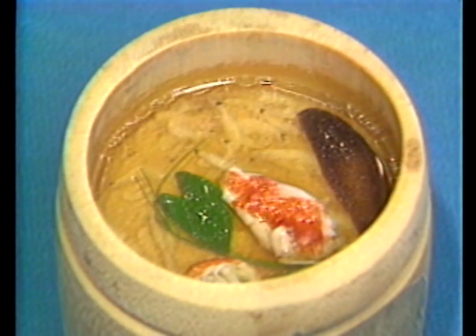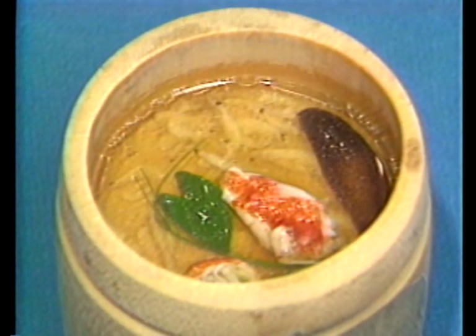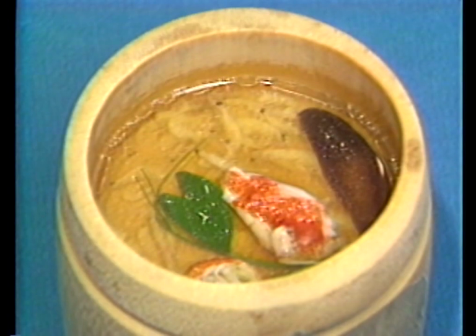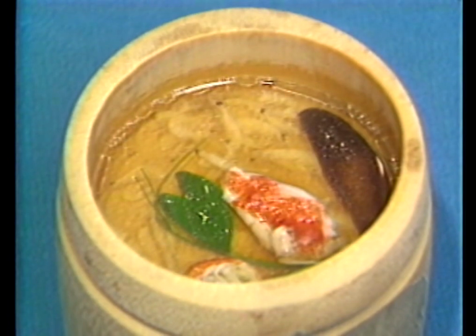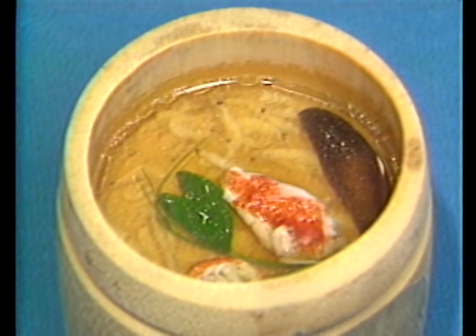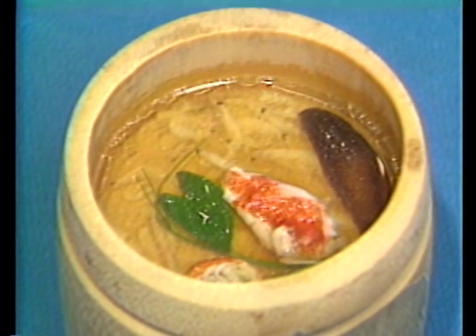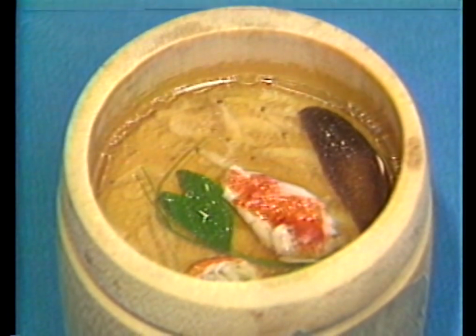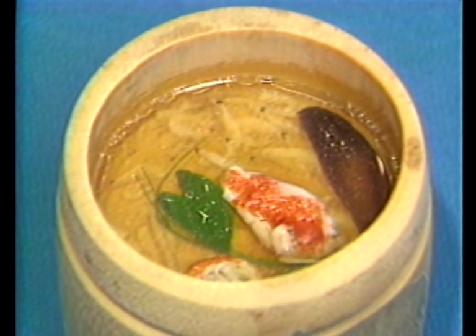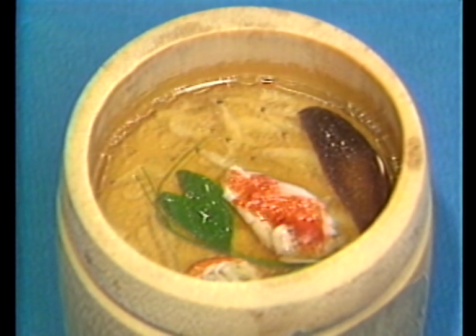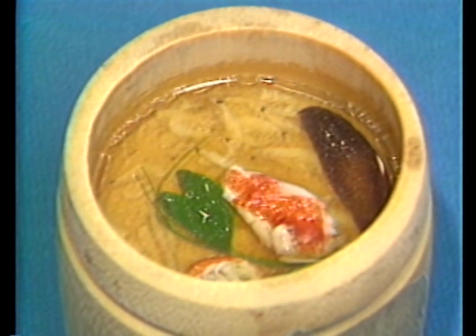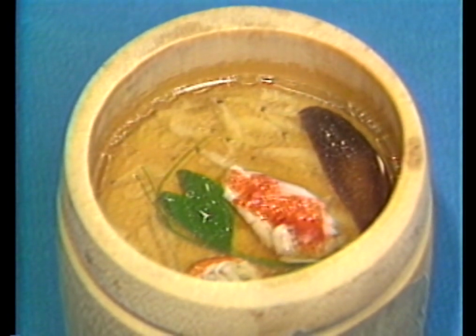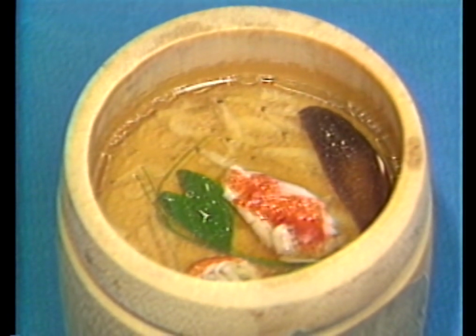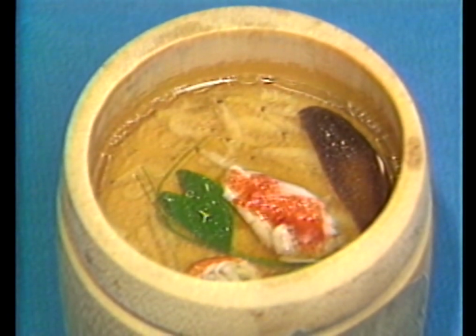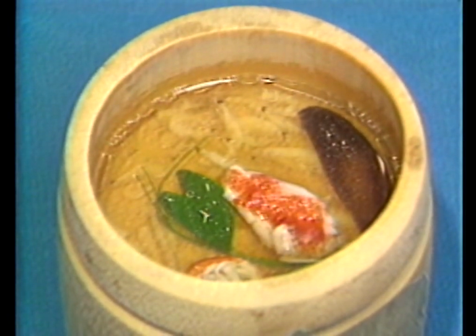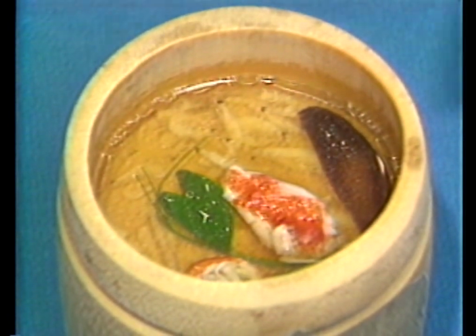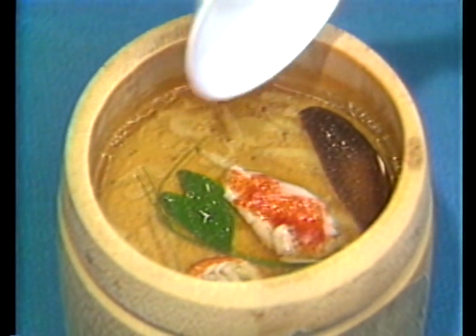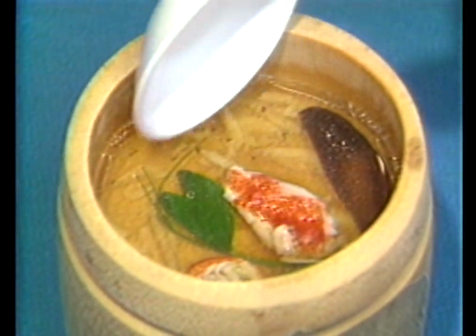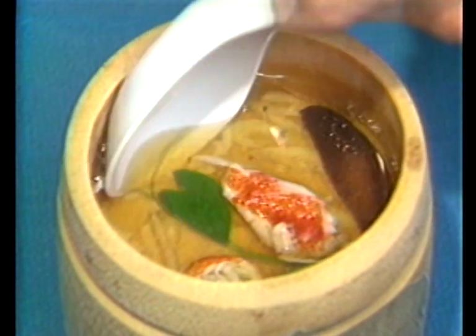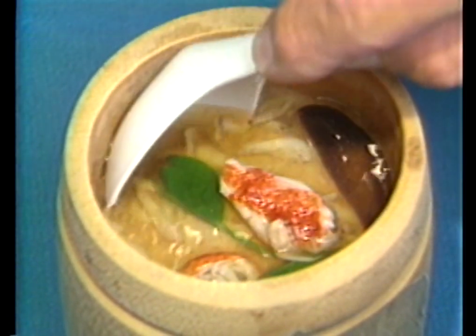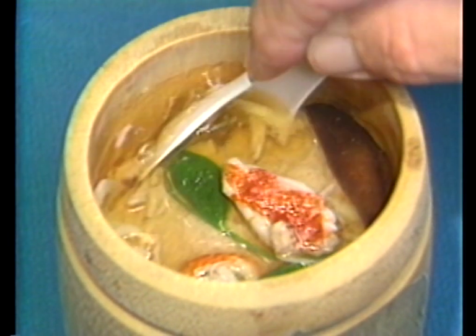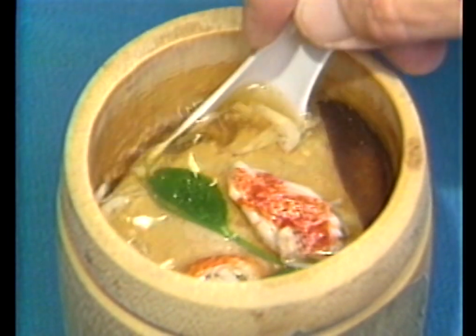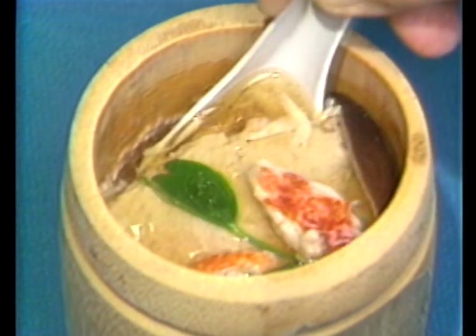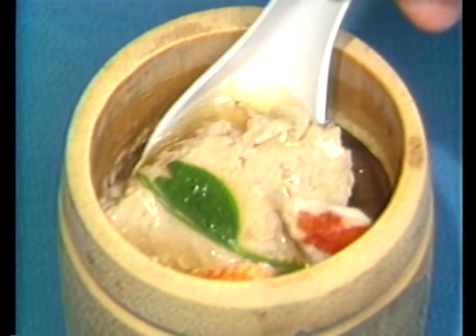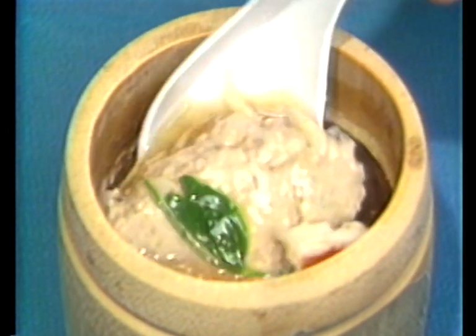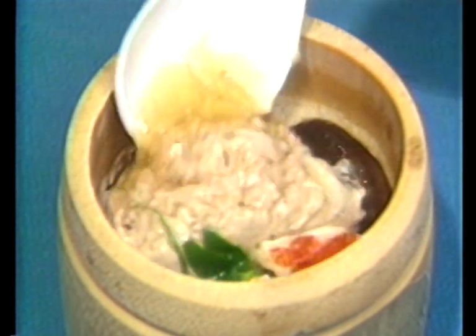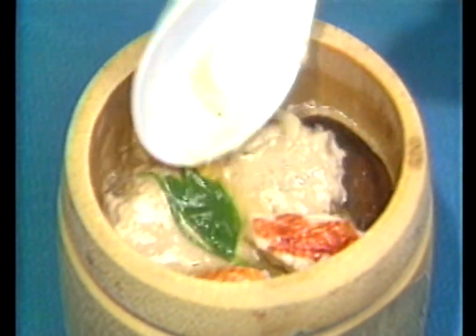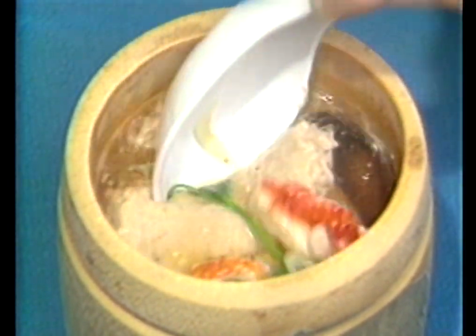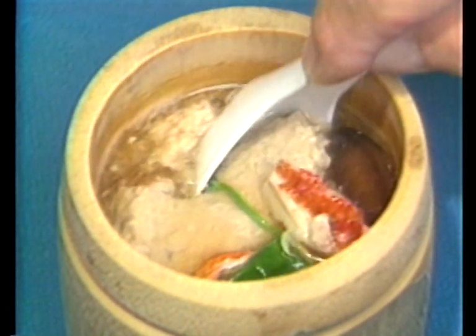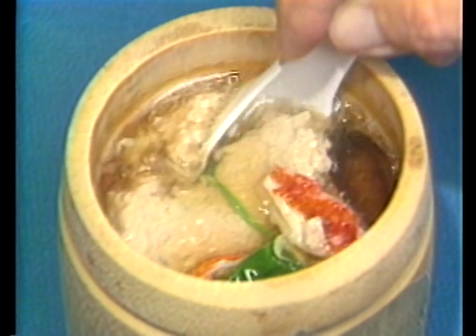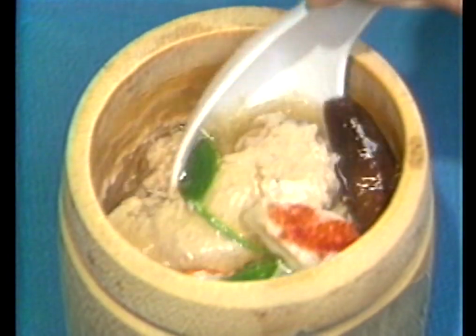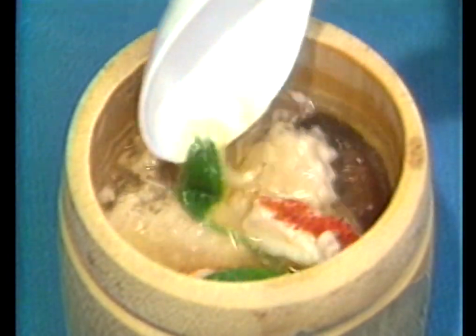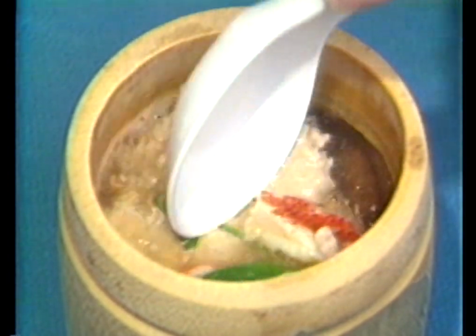Next, supreme soup made with ground pork, black mushrooms, water chestnuts, crab meat, and dry baby shrimp in a light broth.